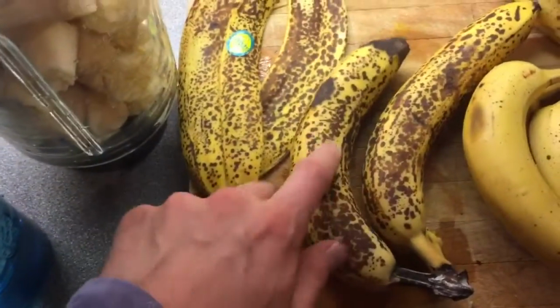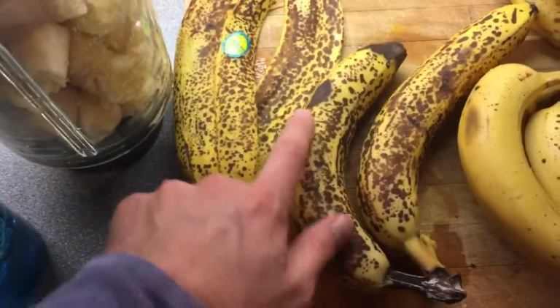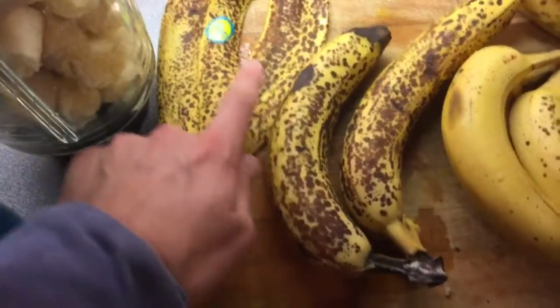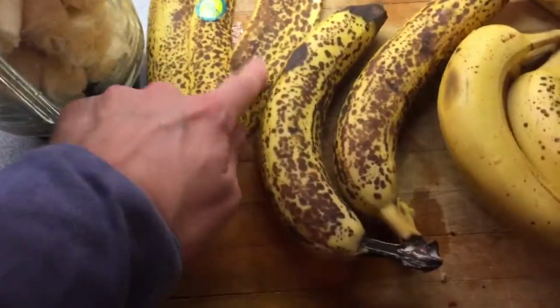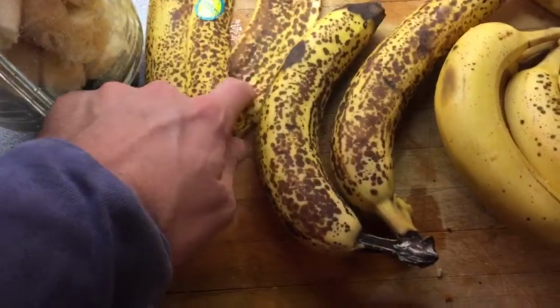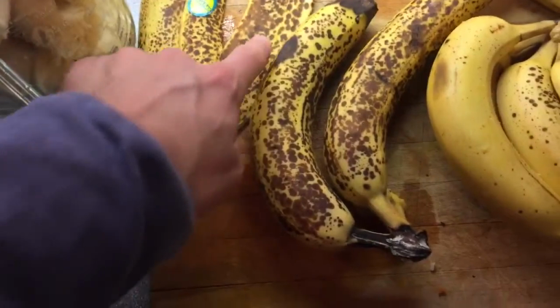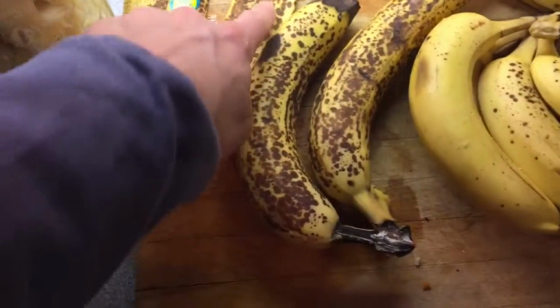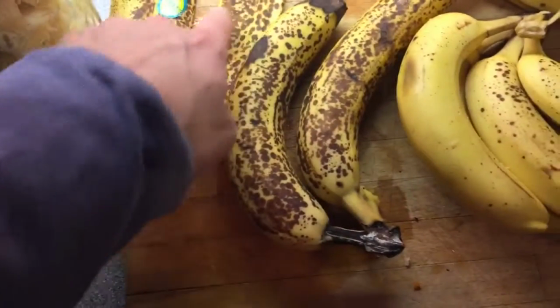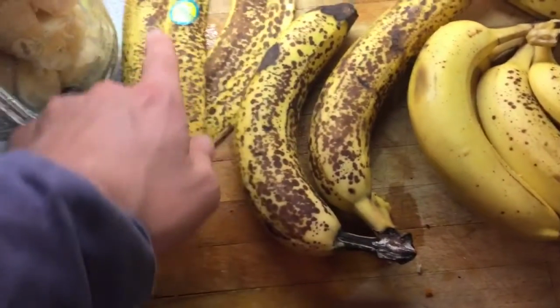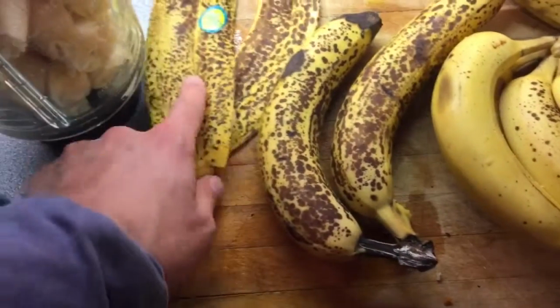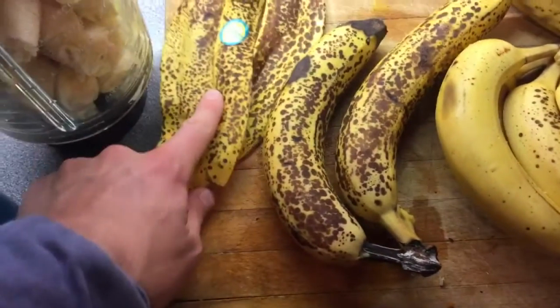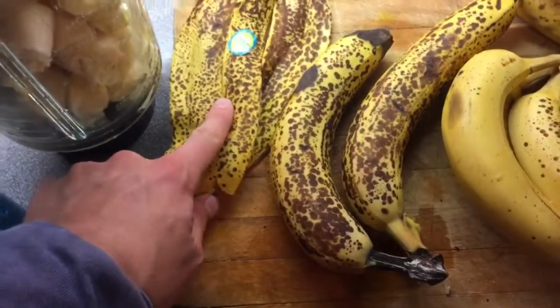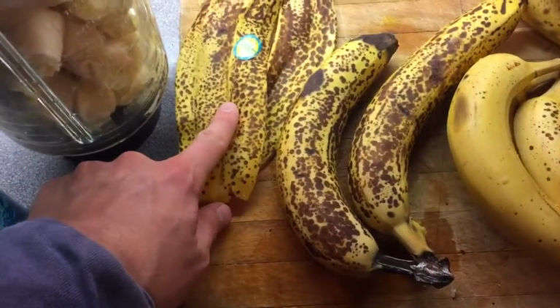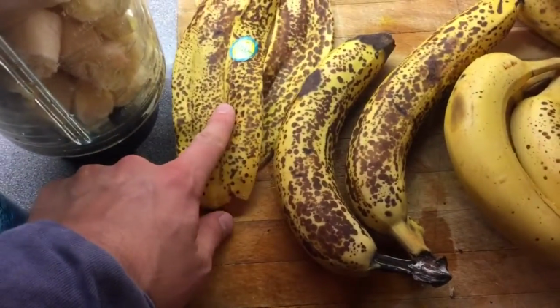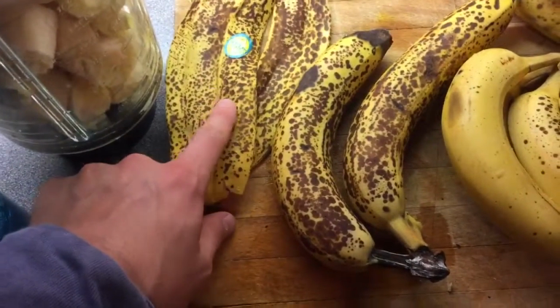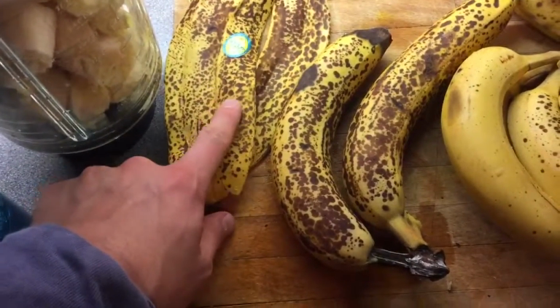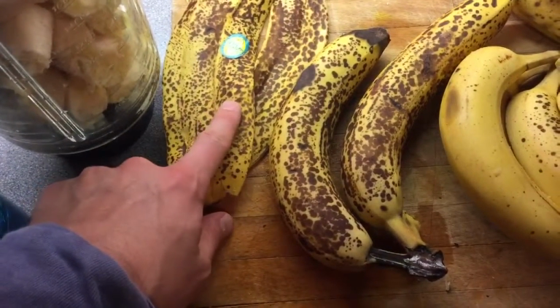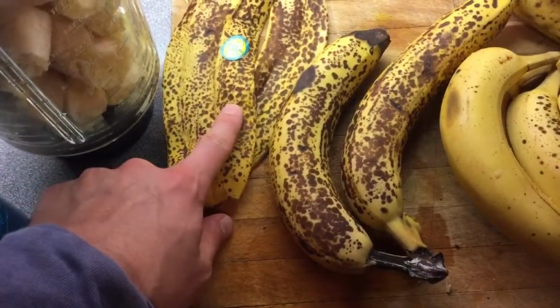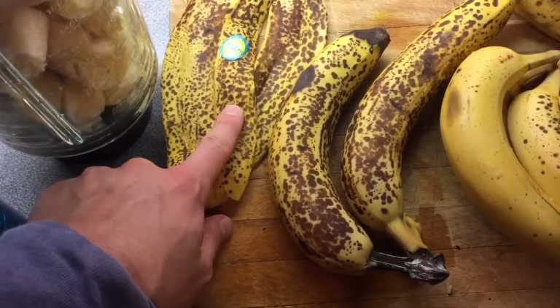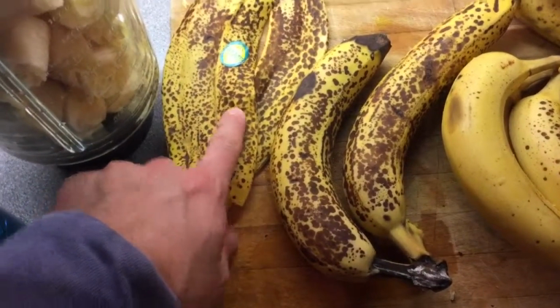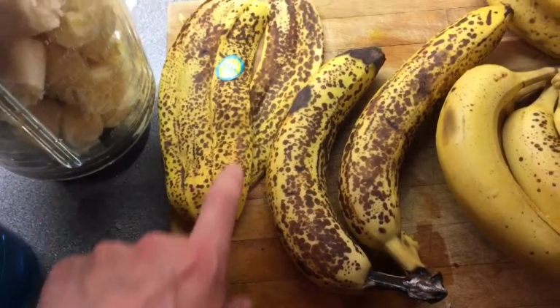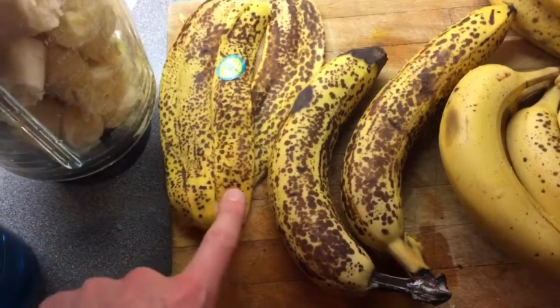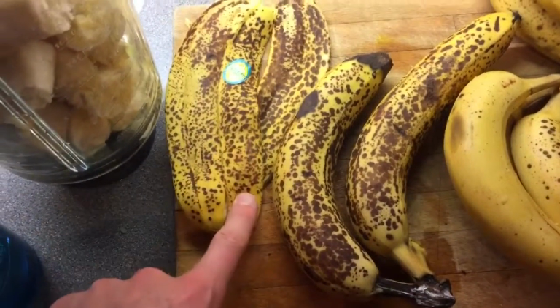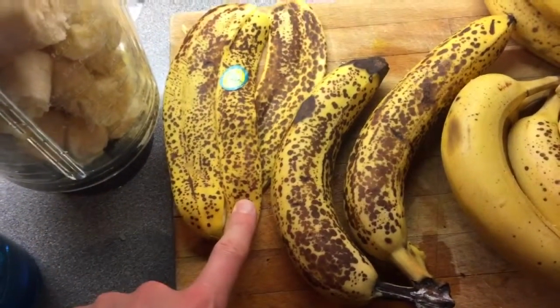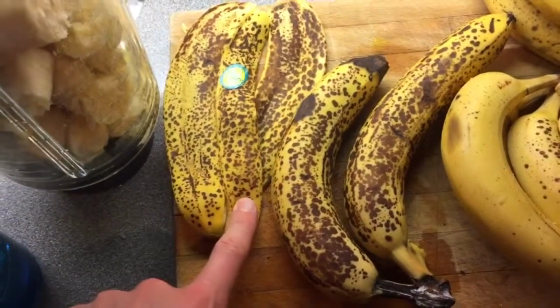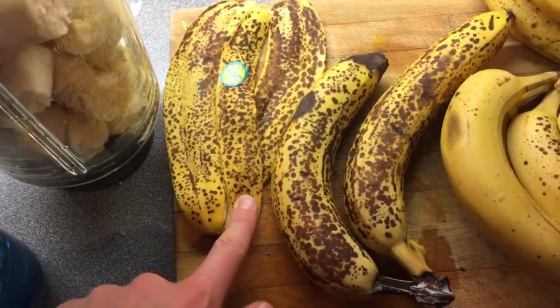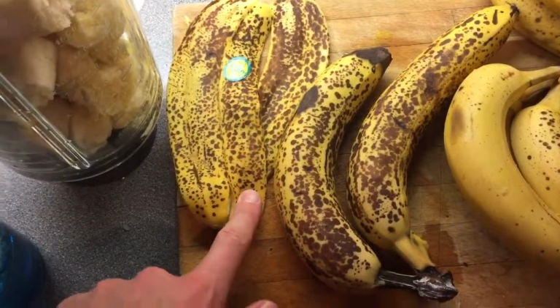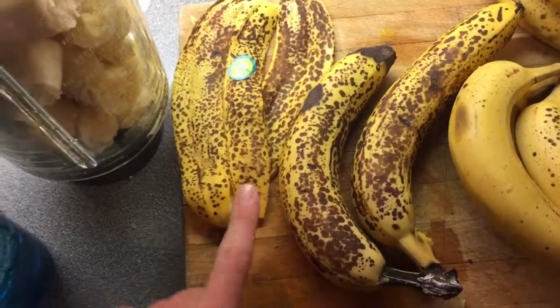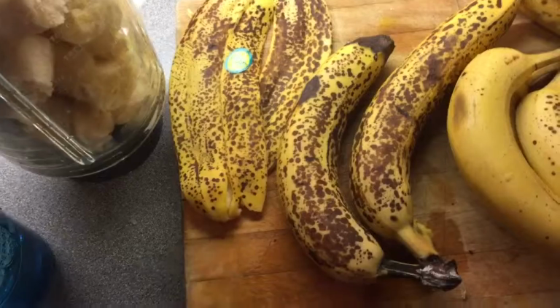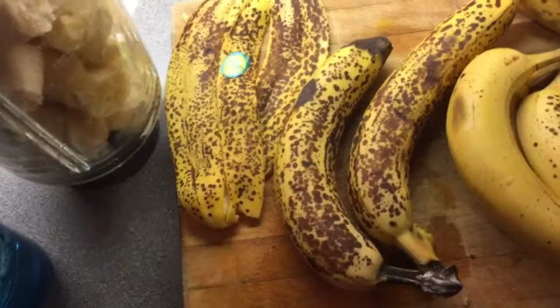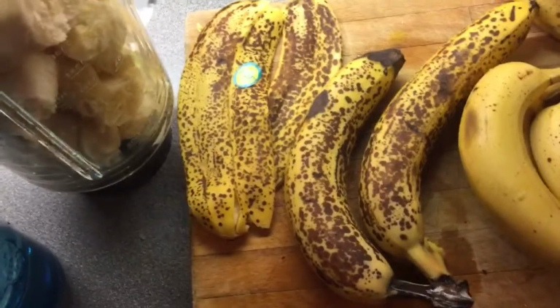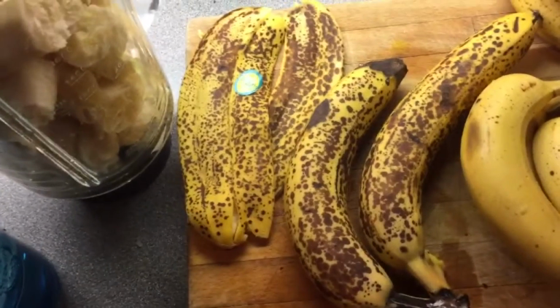These are looking nice, aren't they? These are like the poster — poster bananas, poster boy for bananas. That's how they should look.